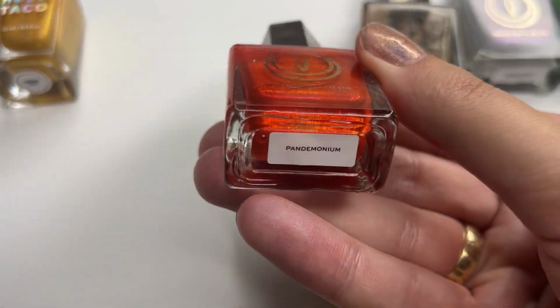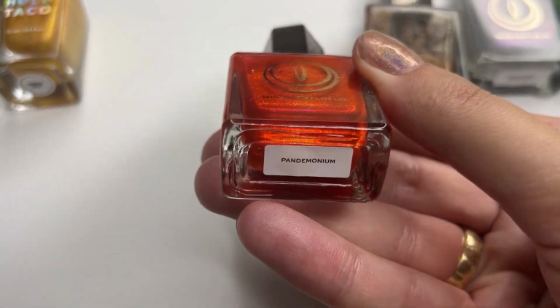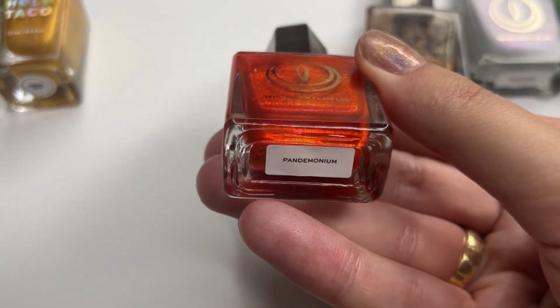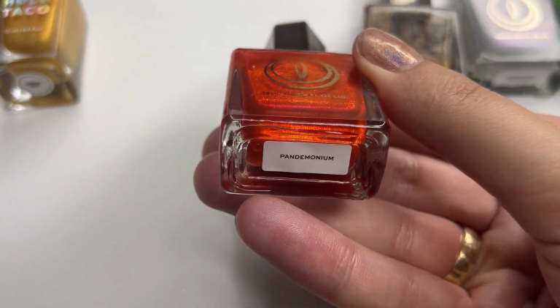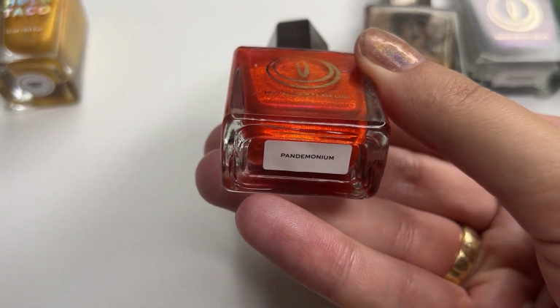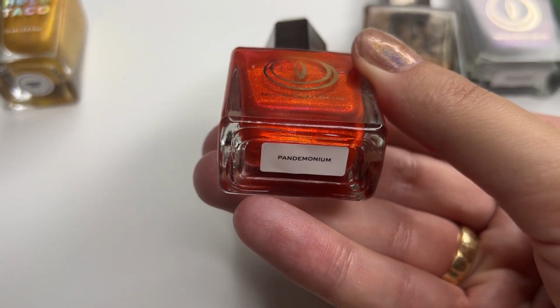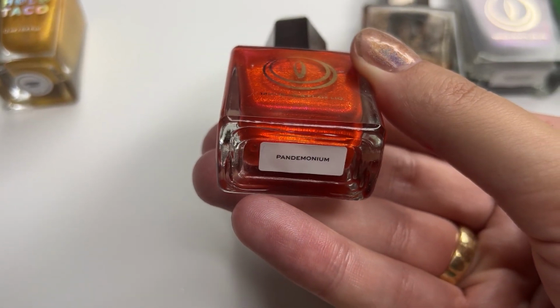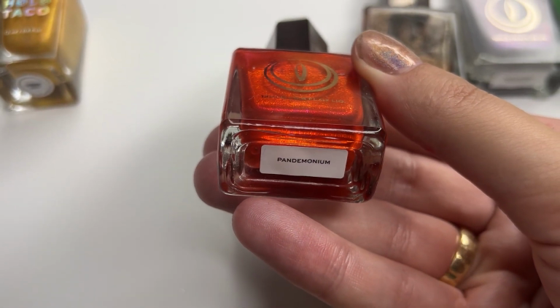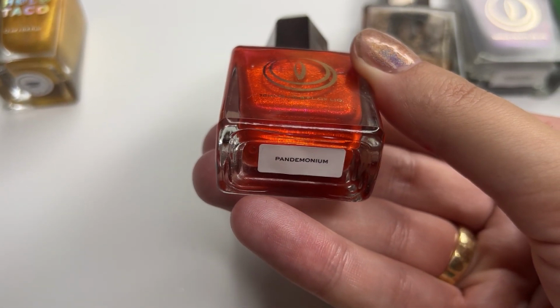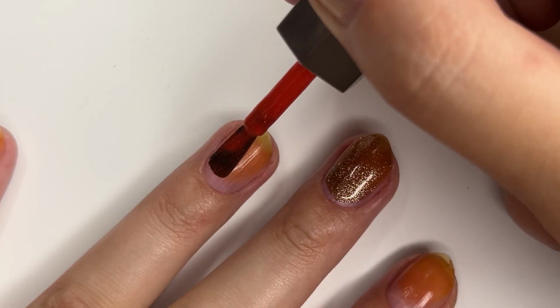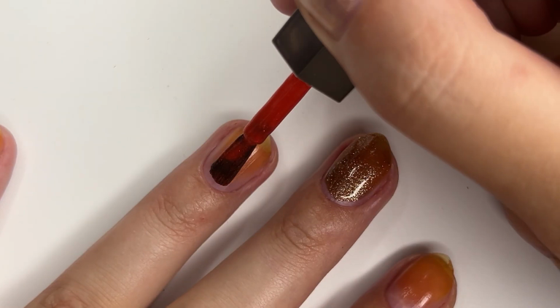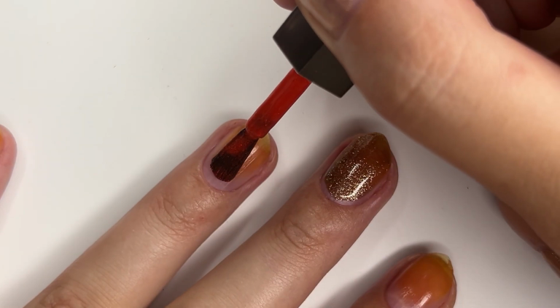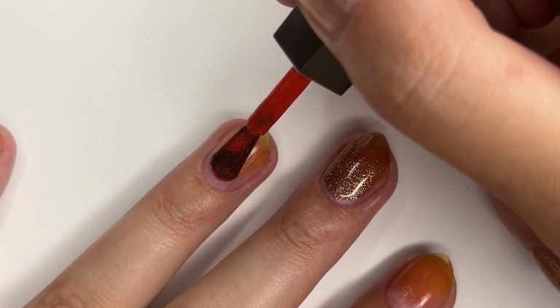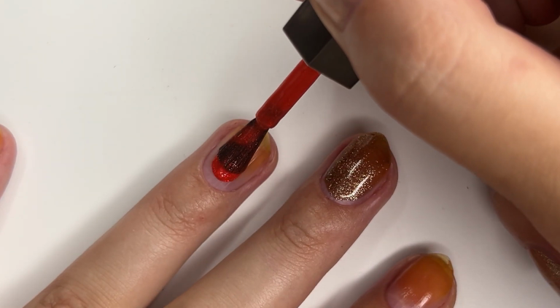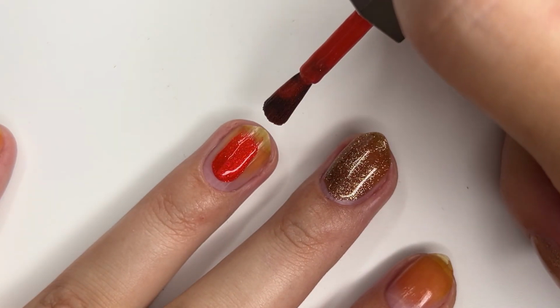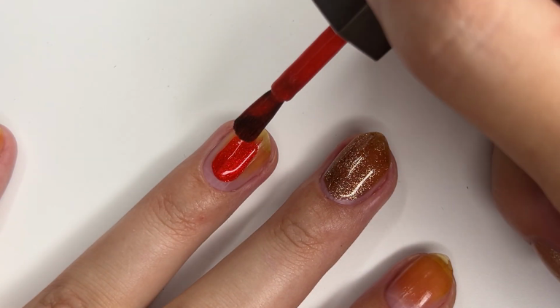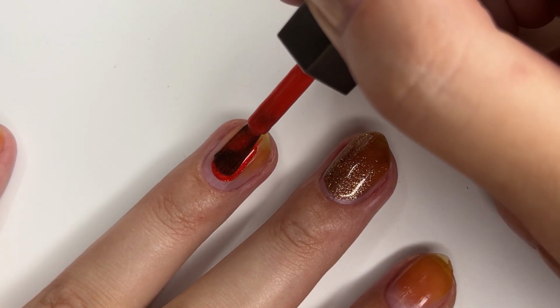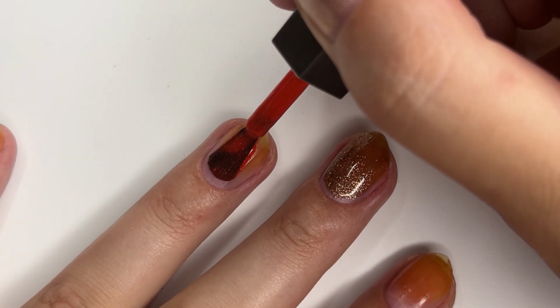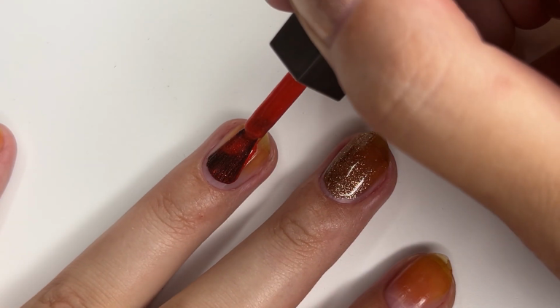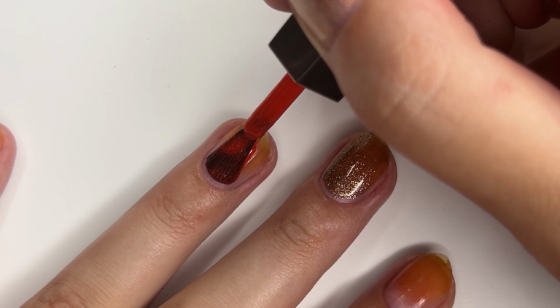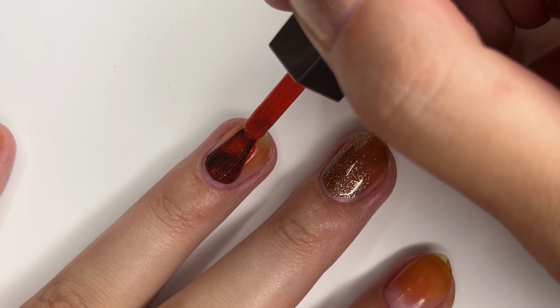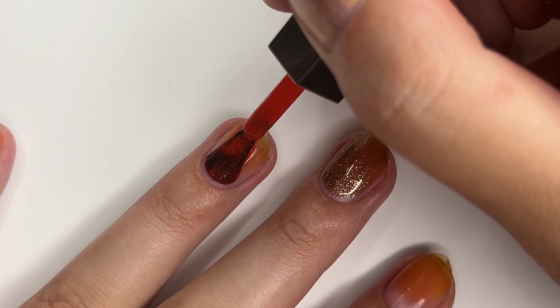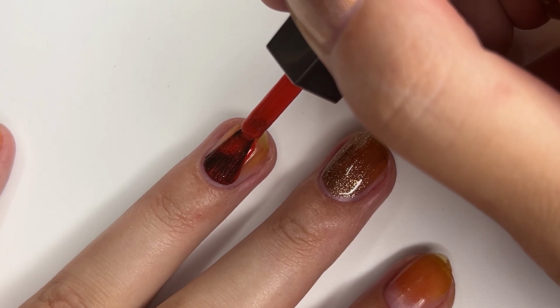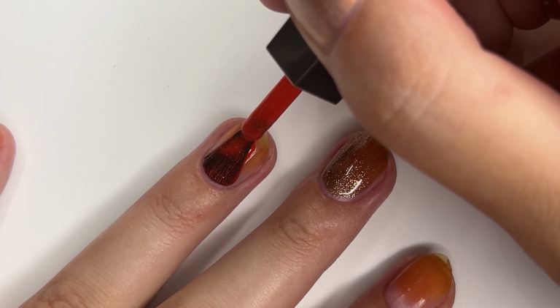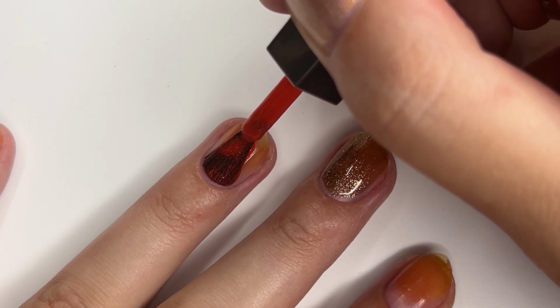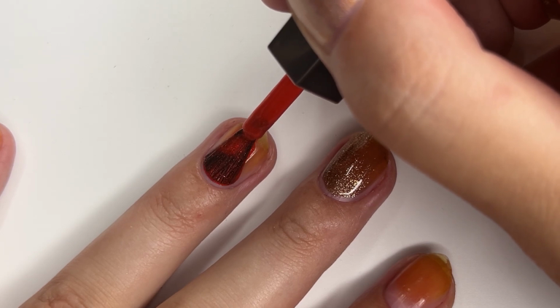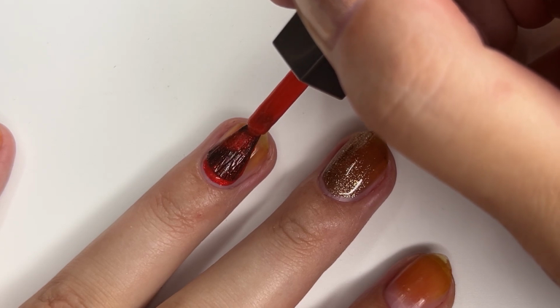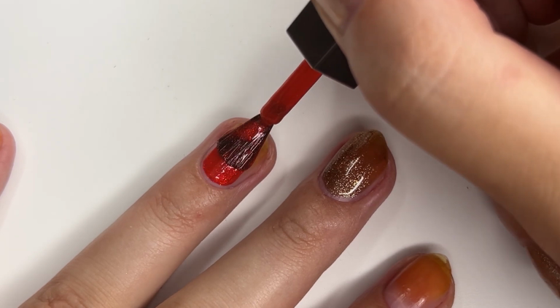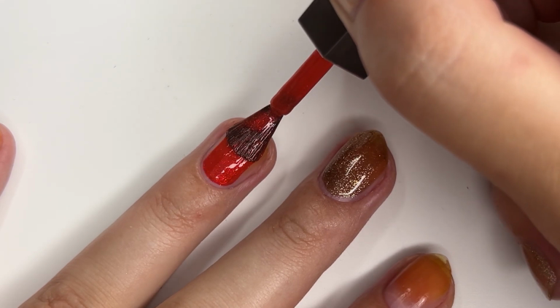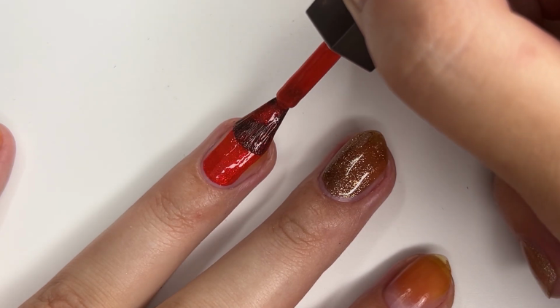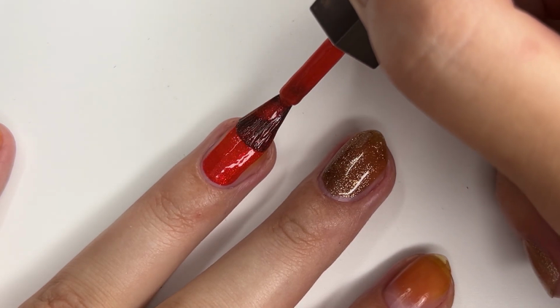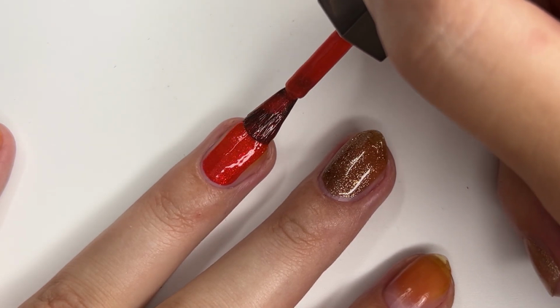For Caraxes, I chose Pandemonium by Mooncat. This is the brightest red I know — I feel like Daddy Daemon would approve.